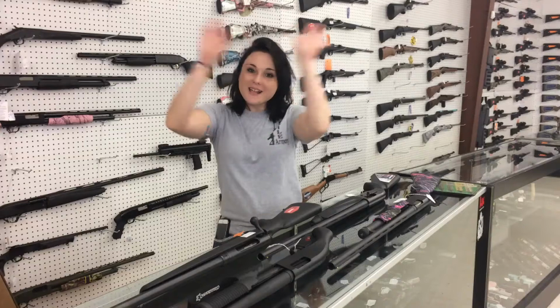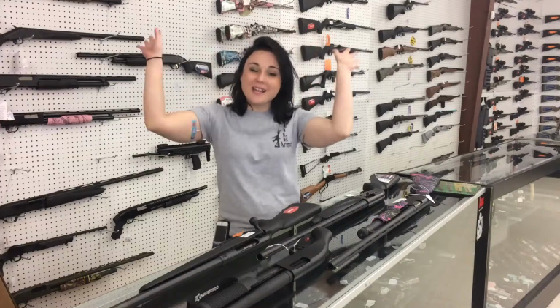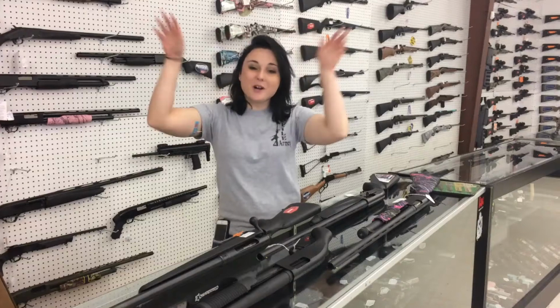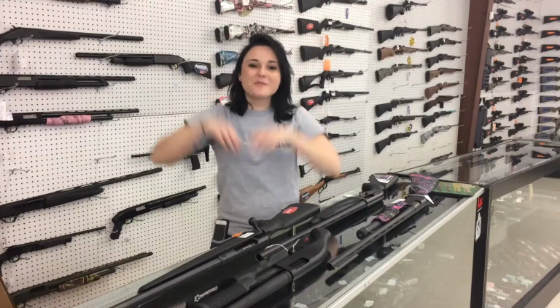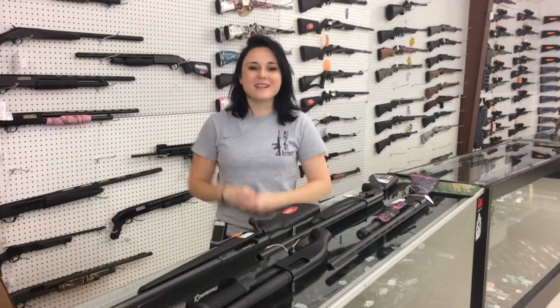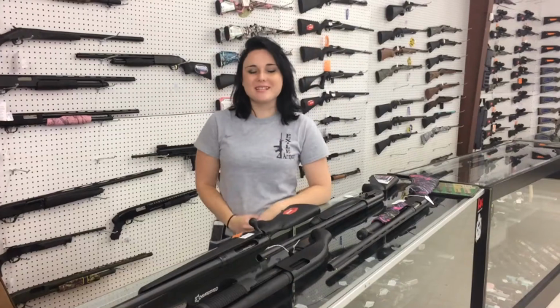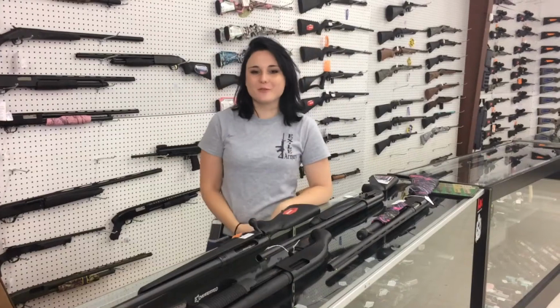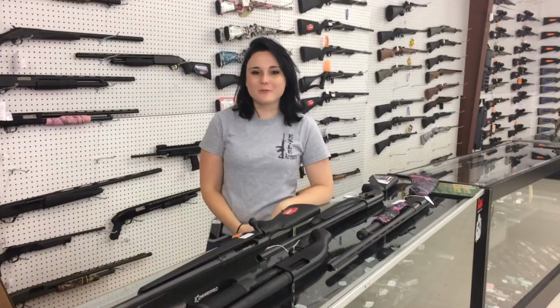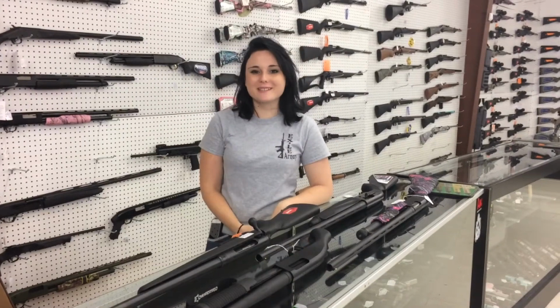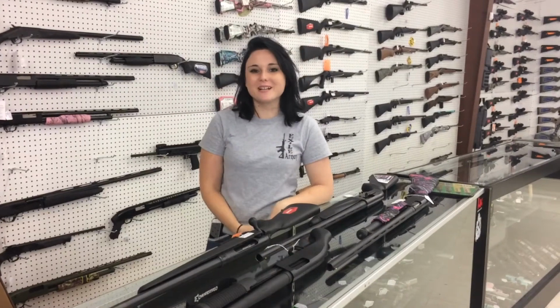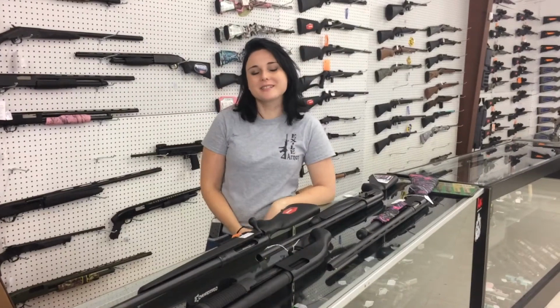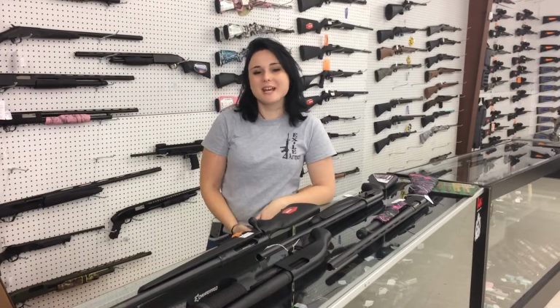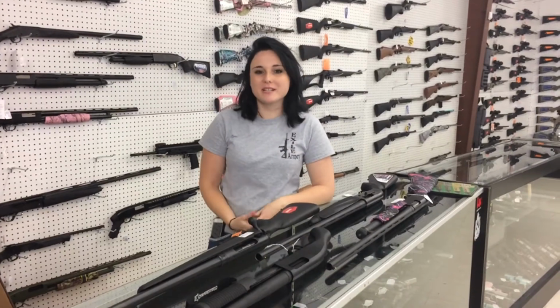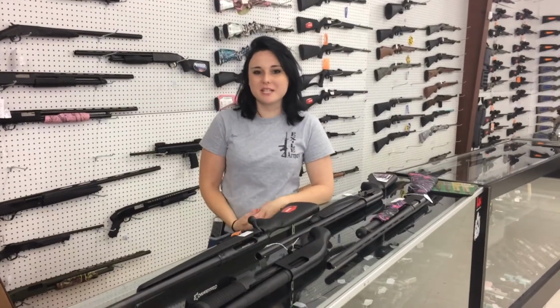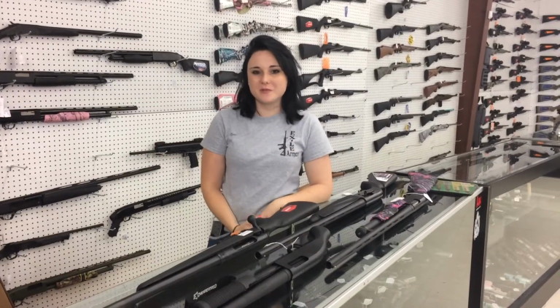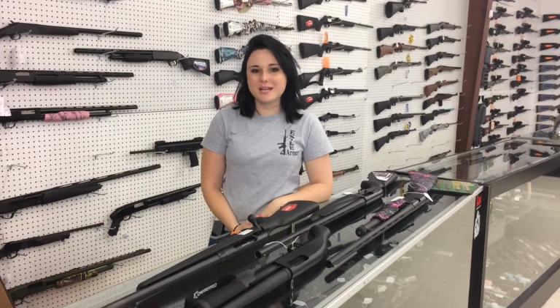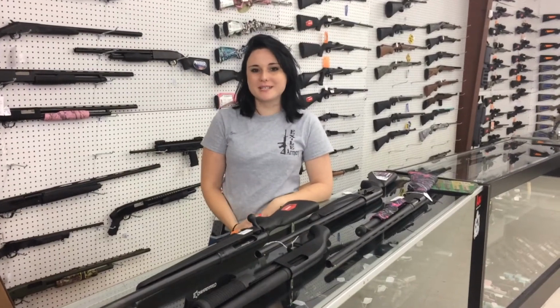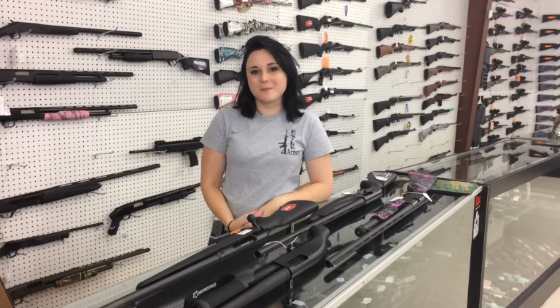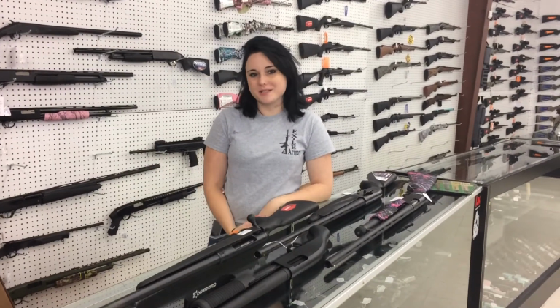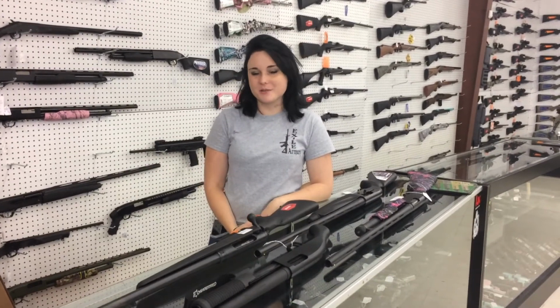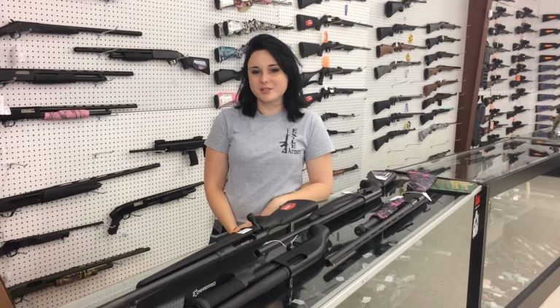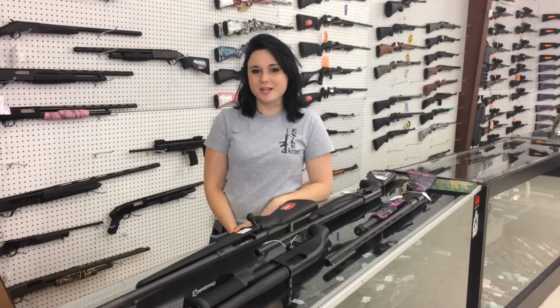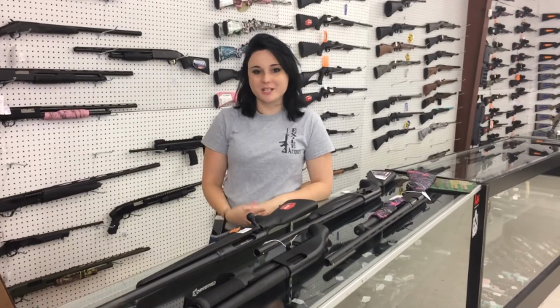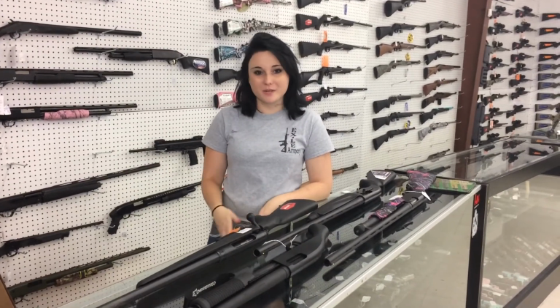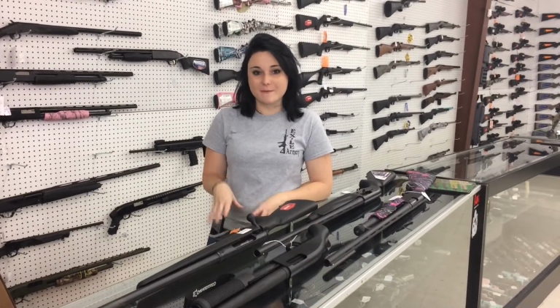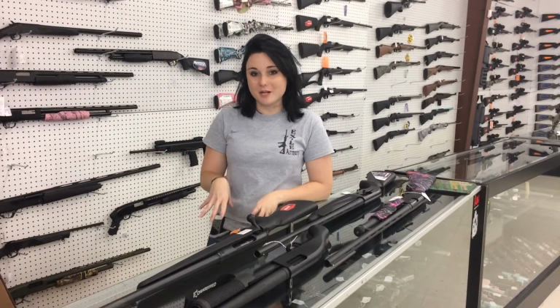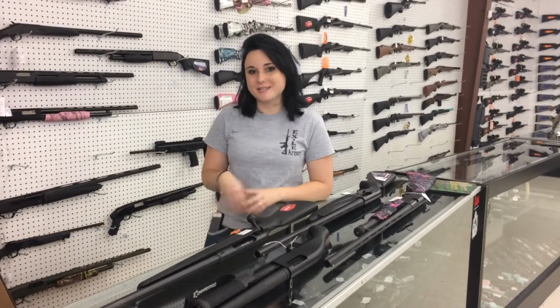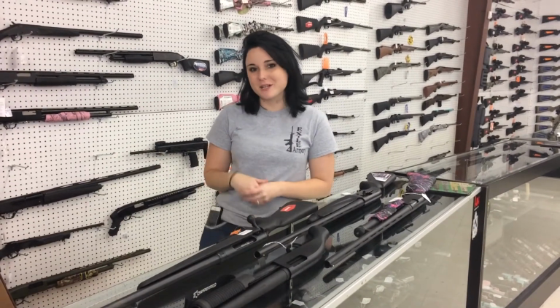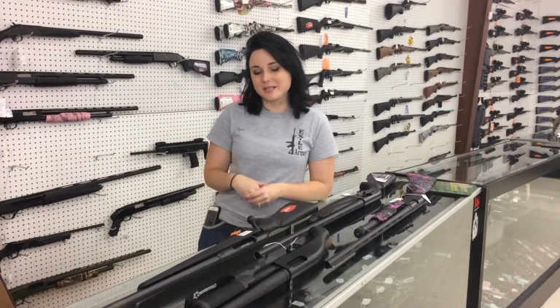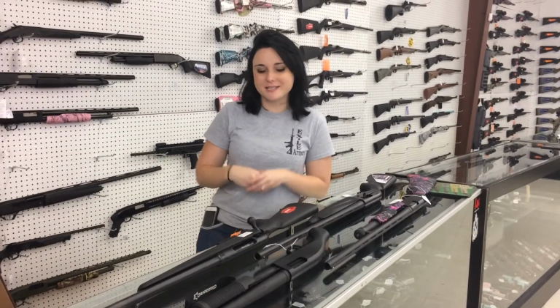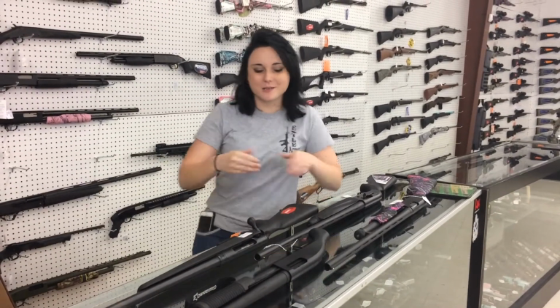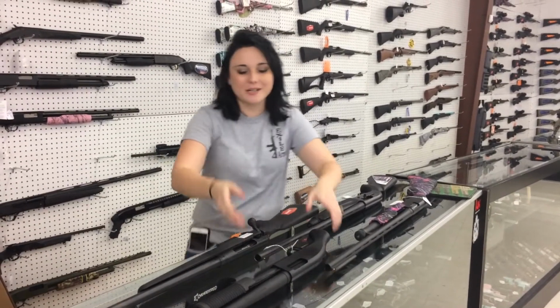Hey y'all, it's Amber from XL Armory. Today I wanted to give you a heads up on some of the shotguns we have on sale in store.